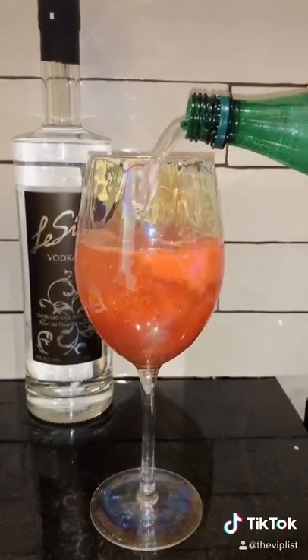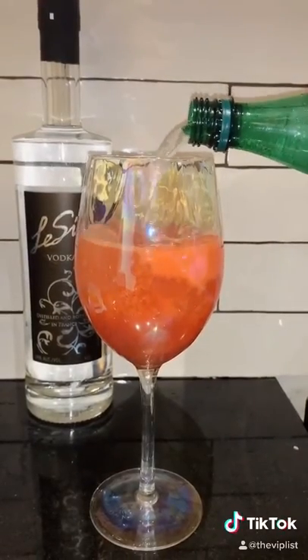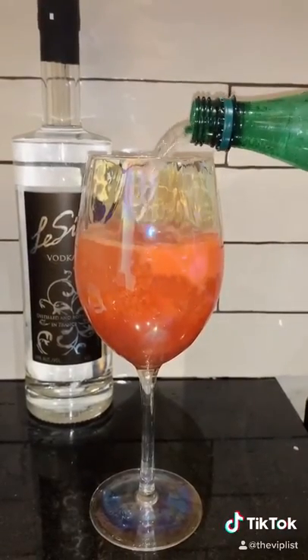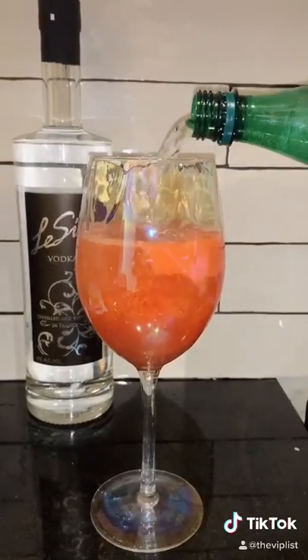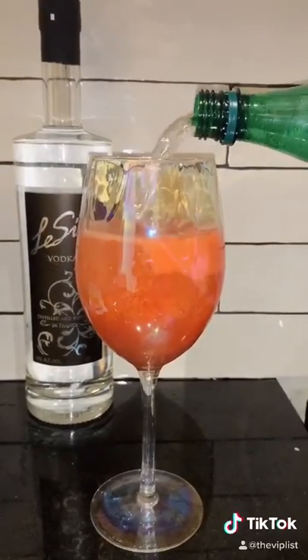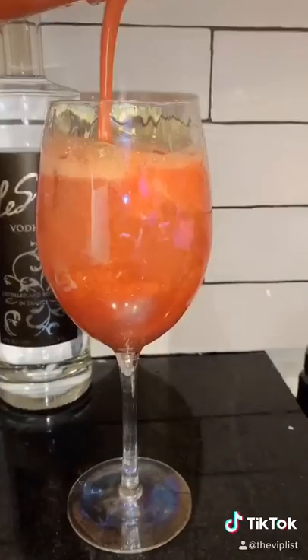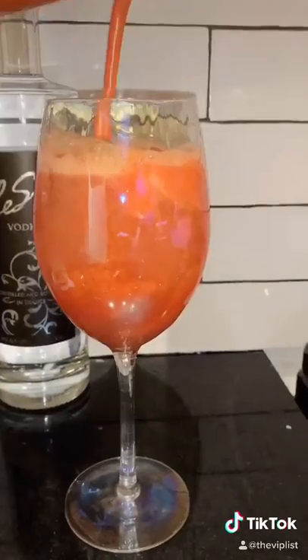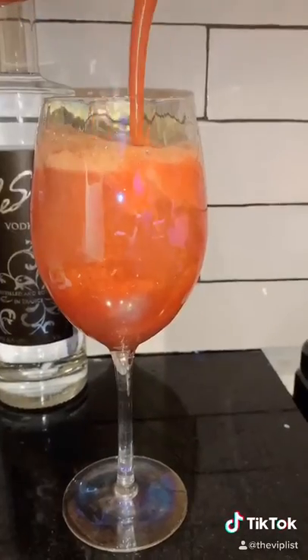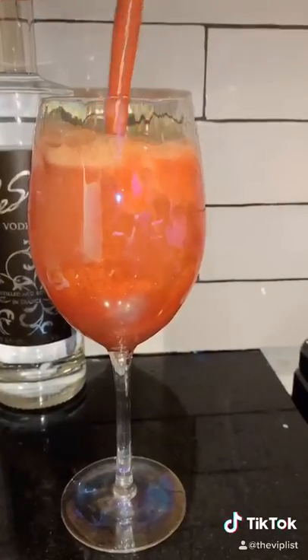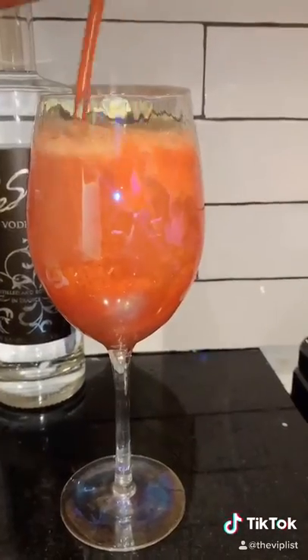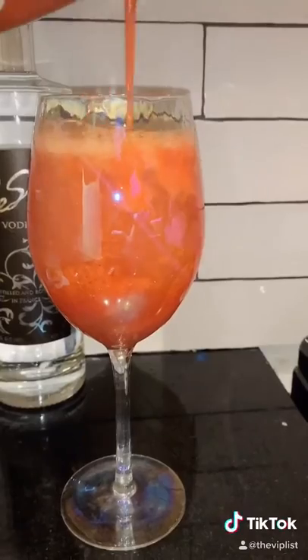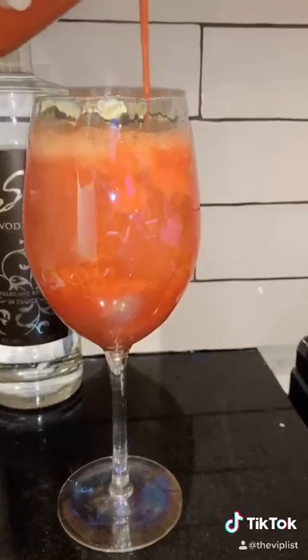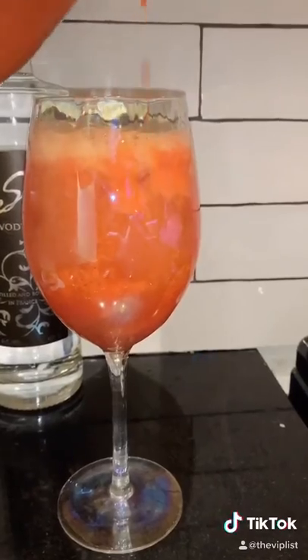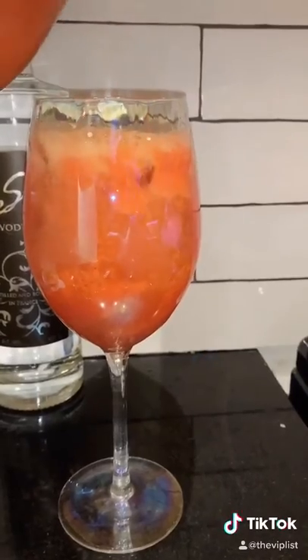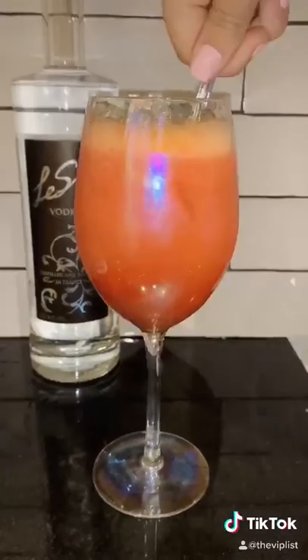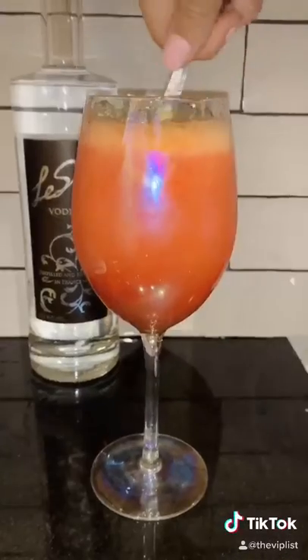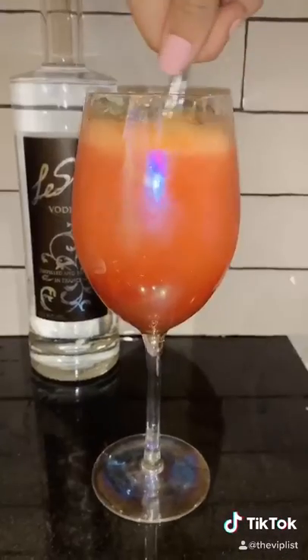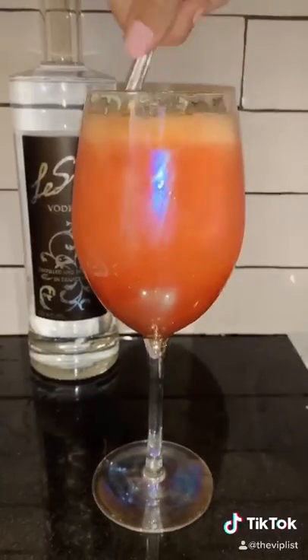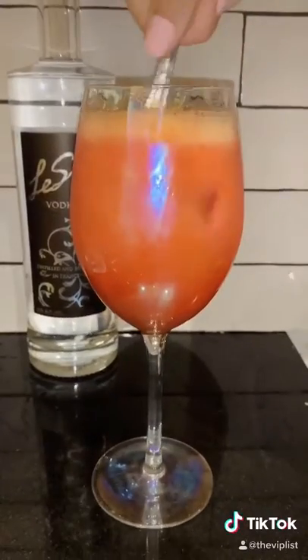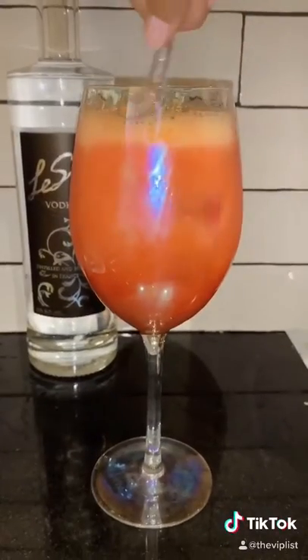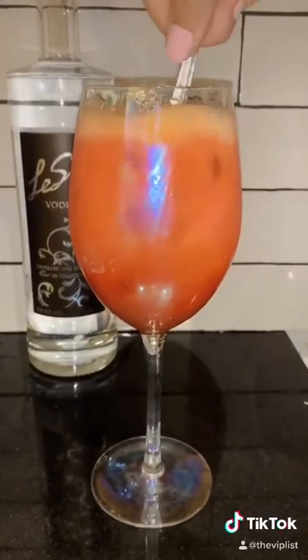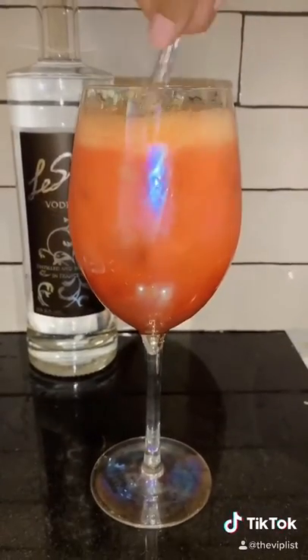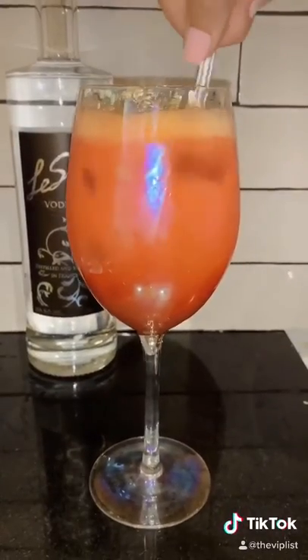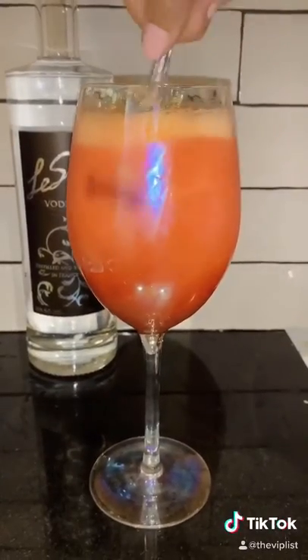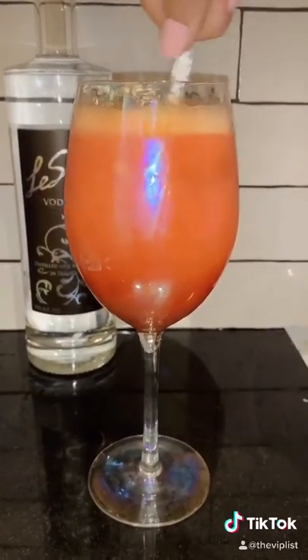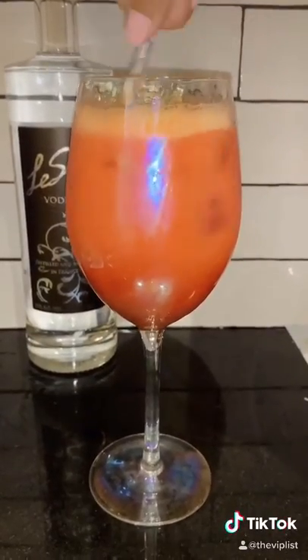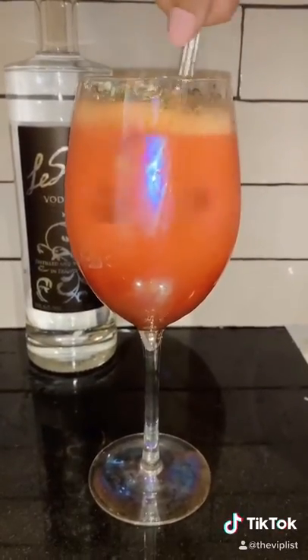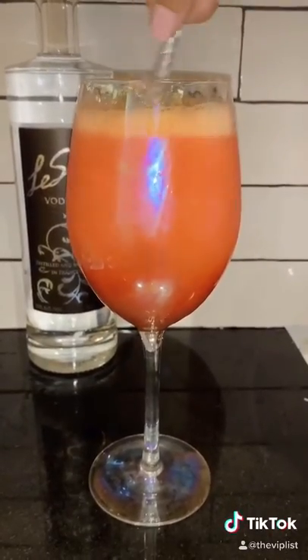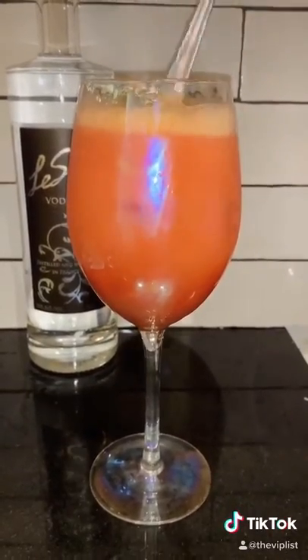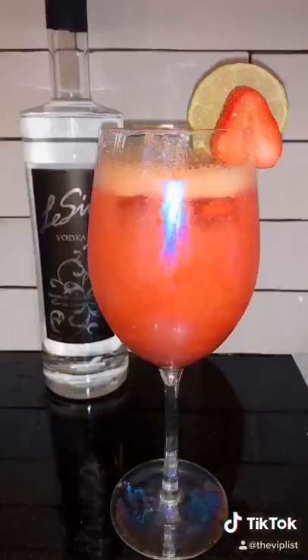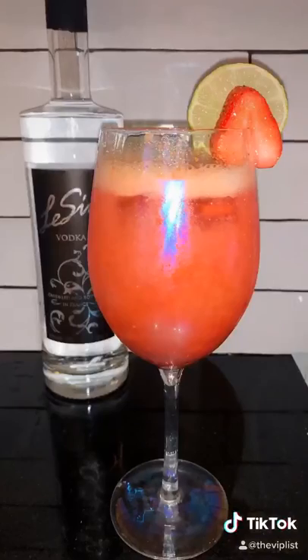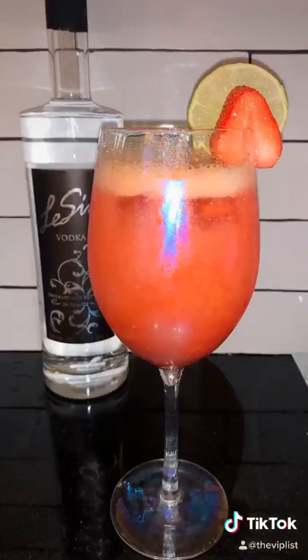We boosted it up with some Perrier. Add the rest of your strawberry mixture on top, stir, and drink up. It's been a long week — you're welcome.